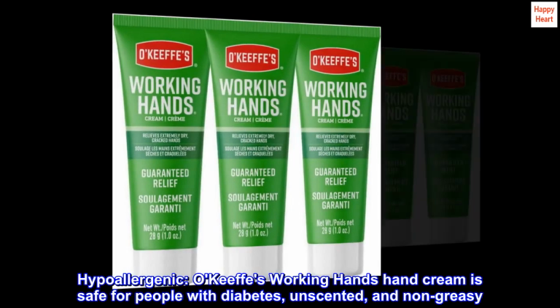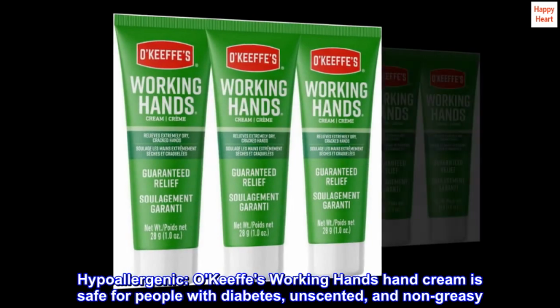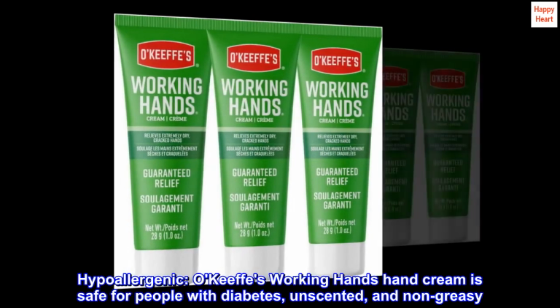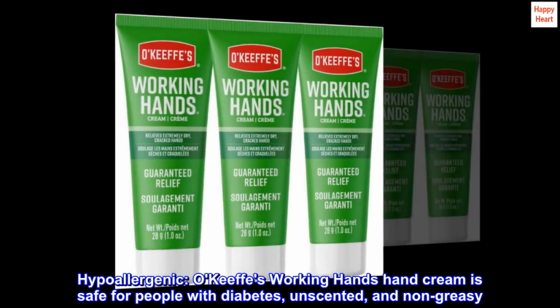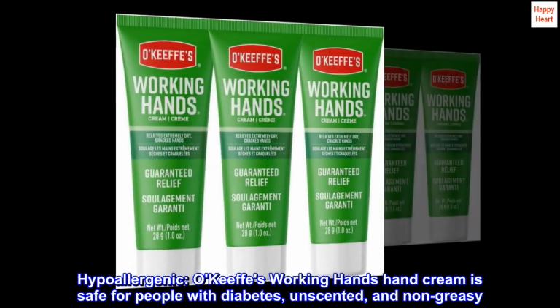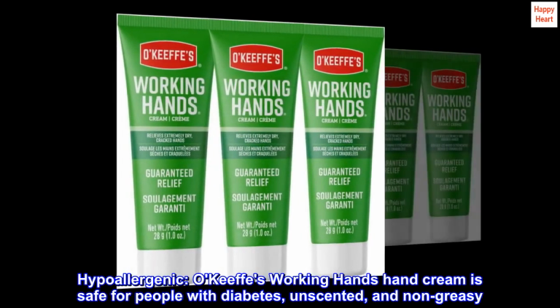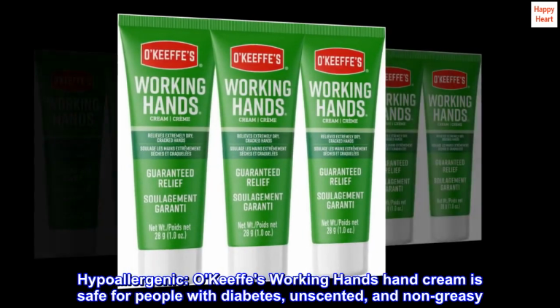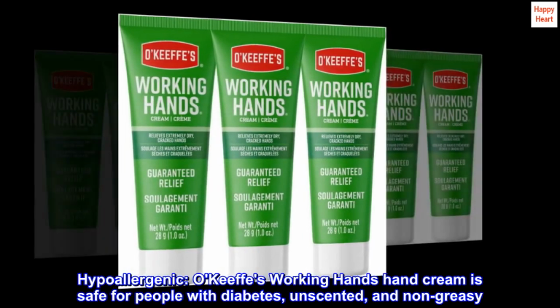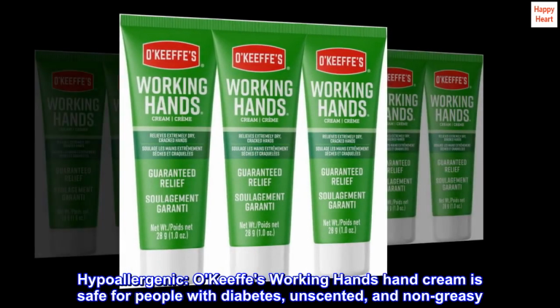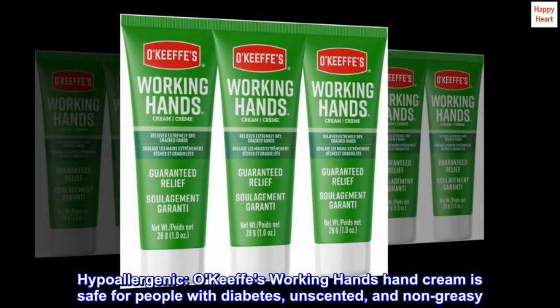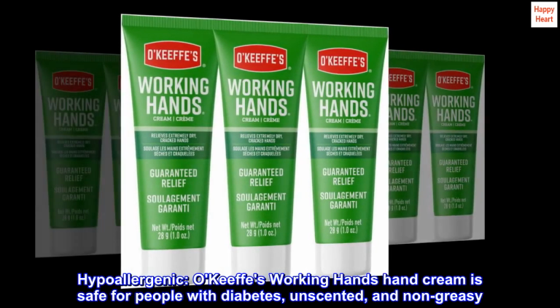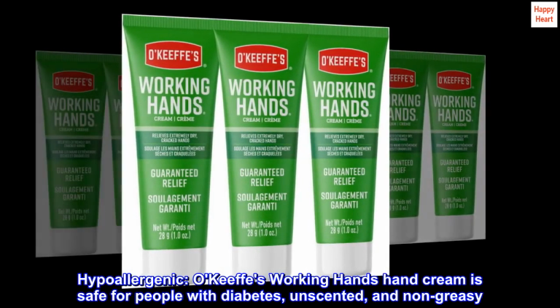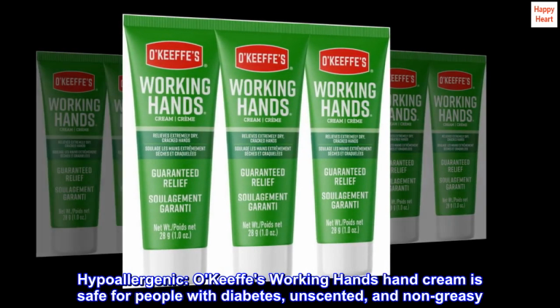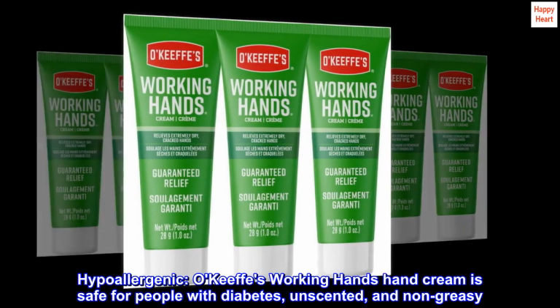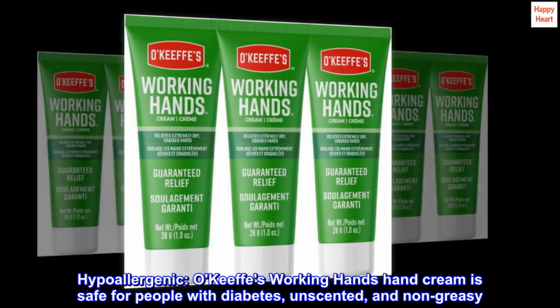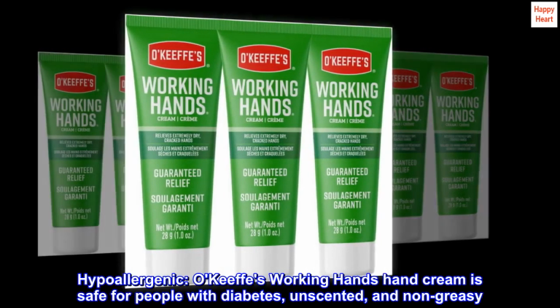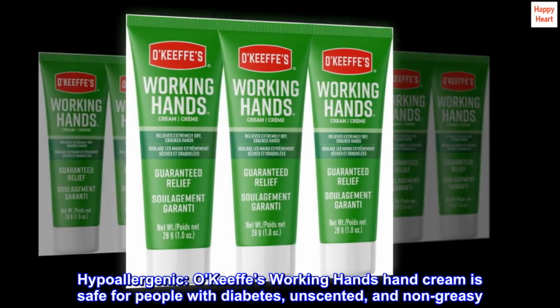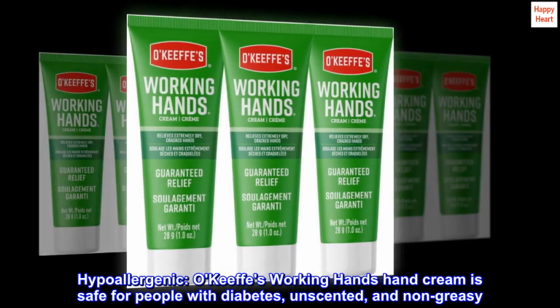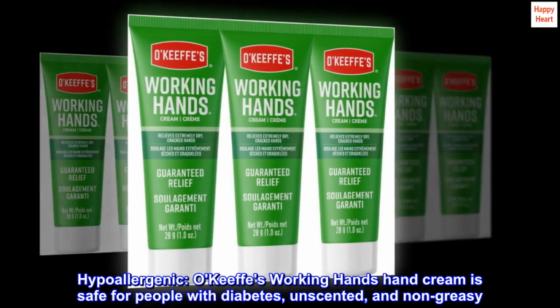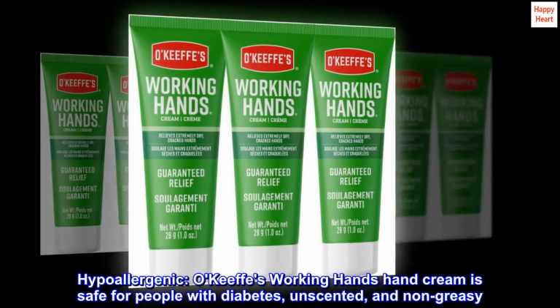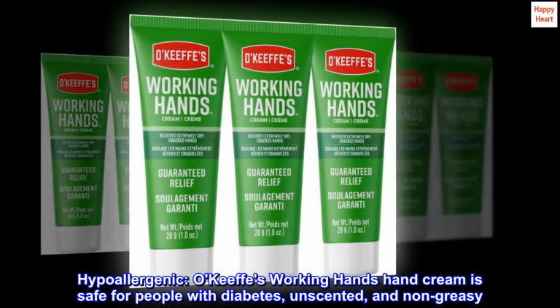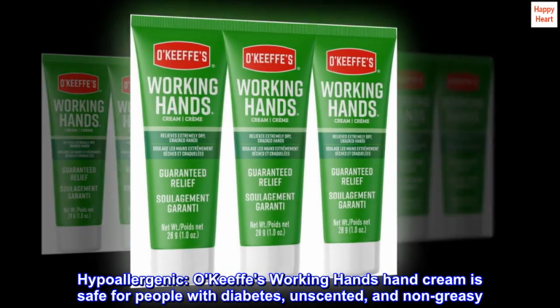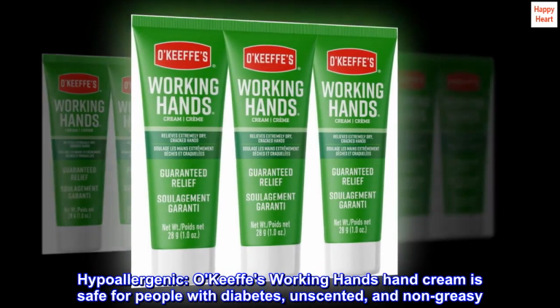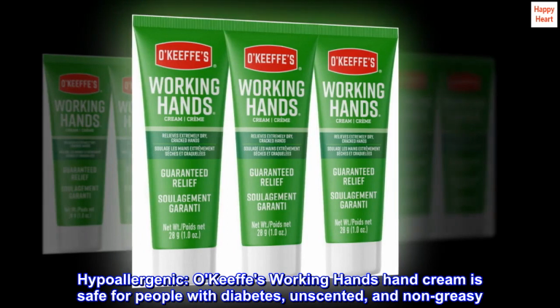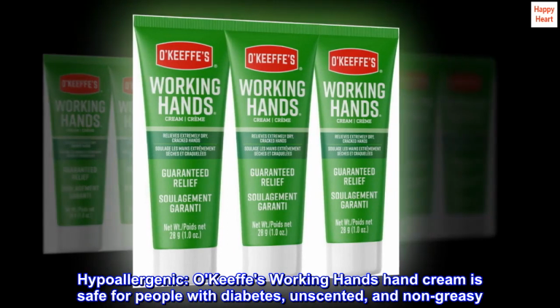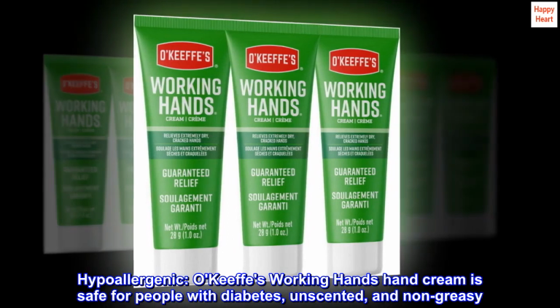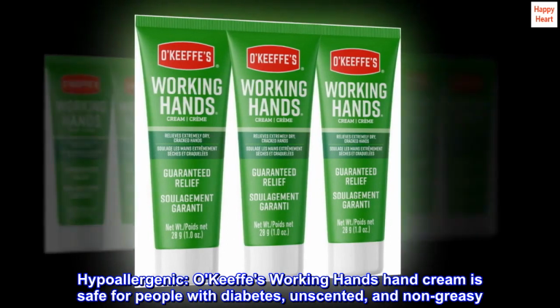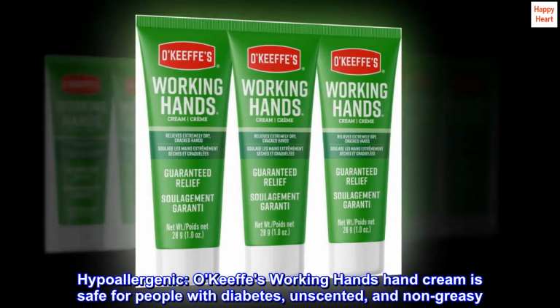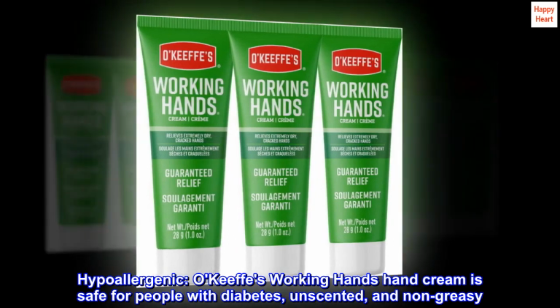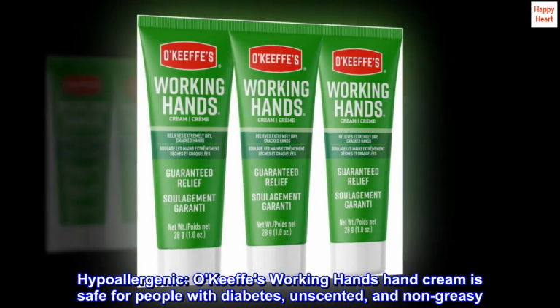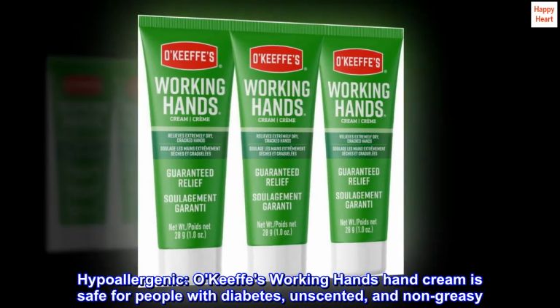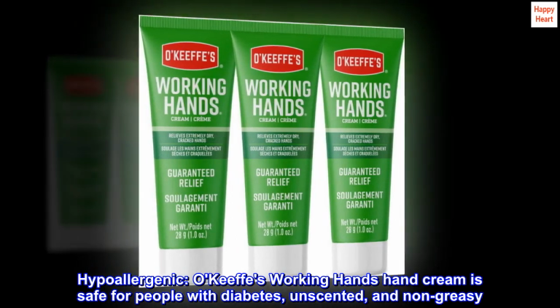Hypoallergenic. O'Keeffe's Working Hands Hand Cream is safe for people with diabetes, unscented, and non-greasy.